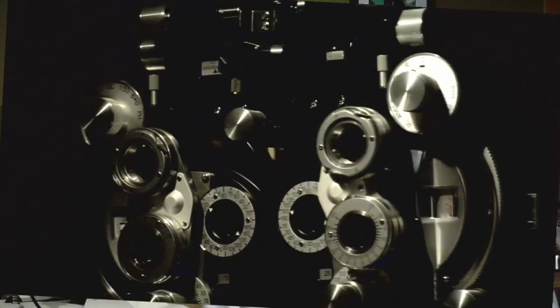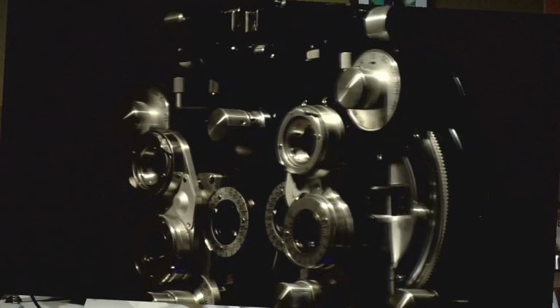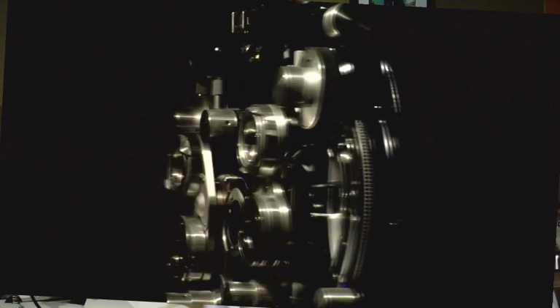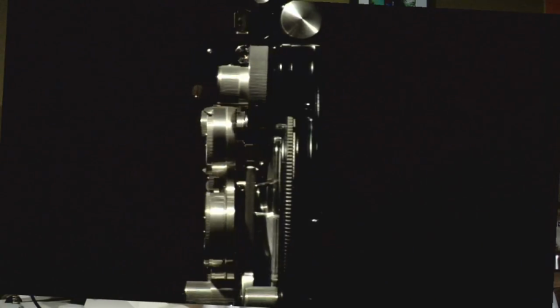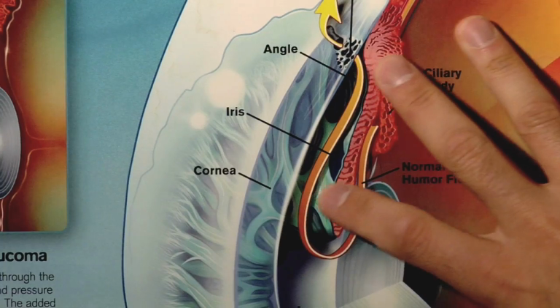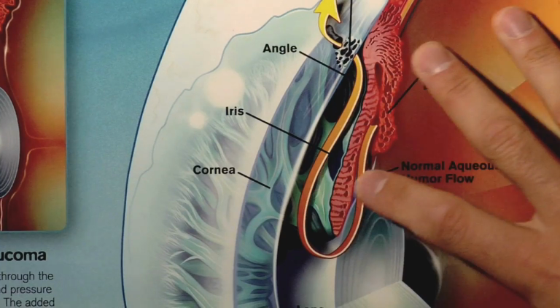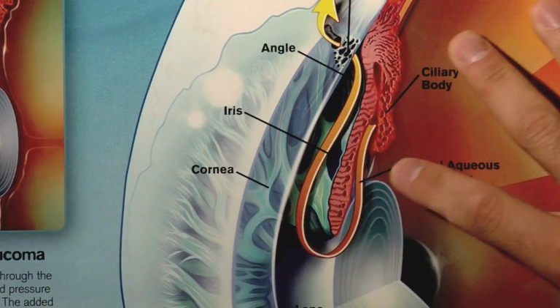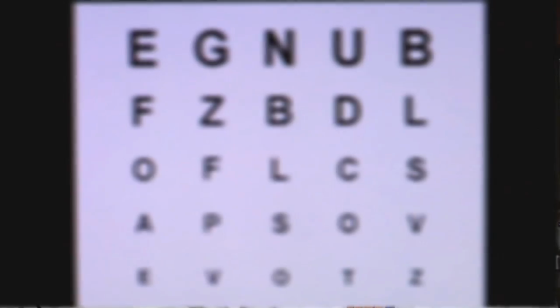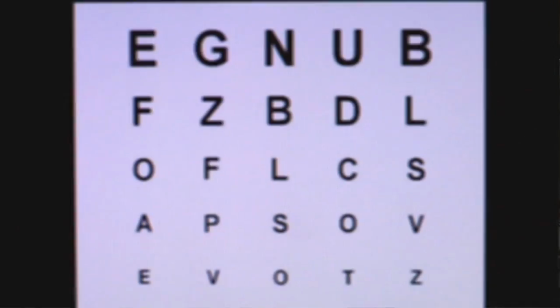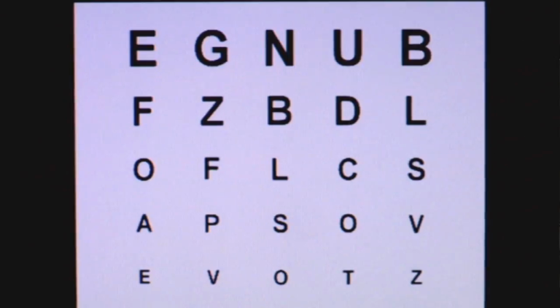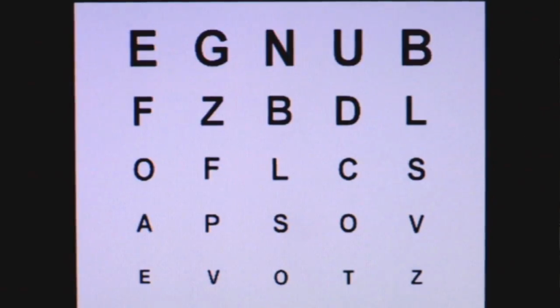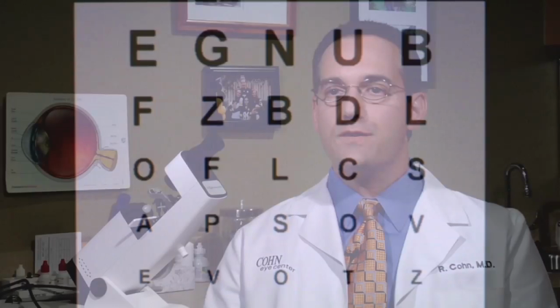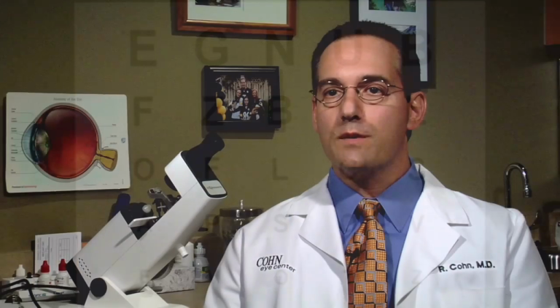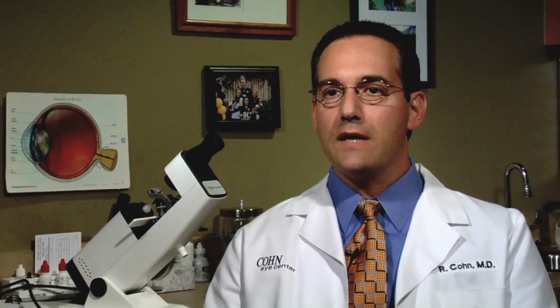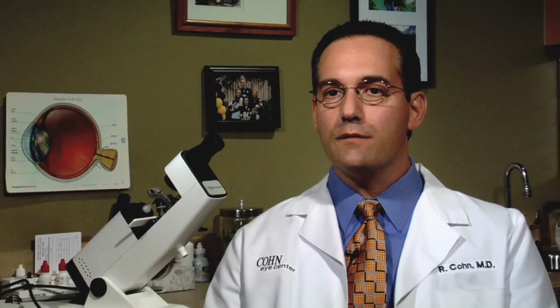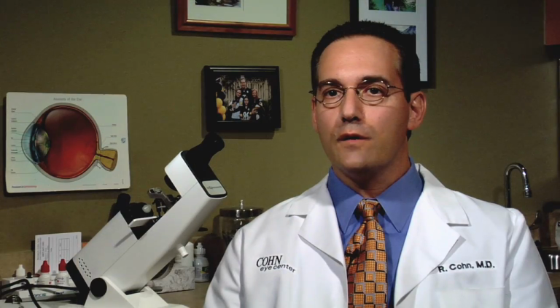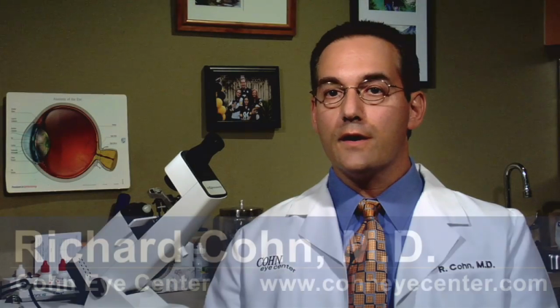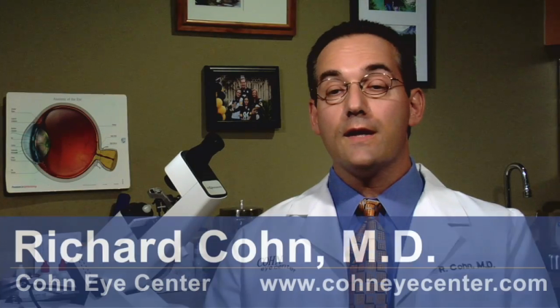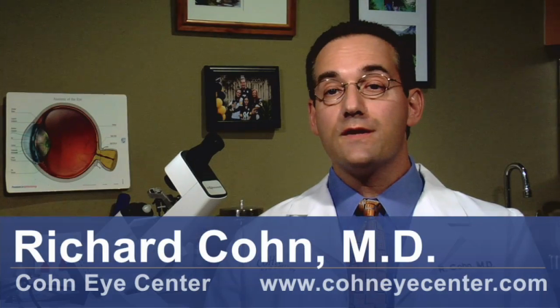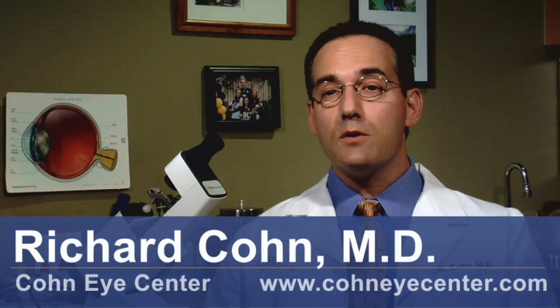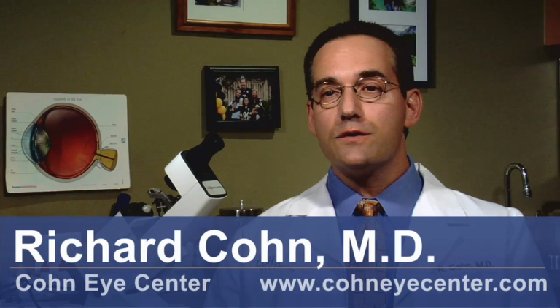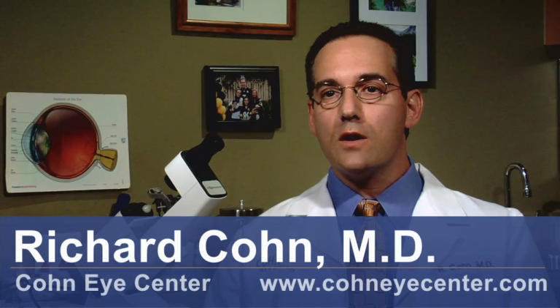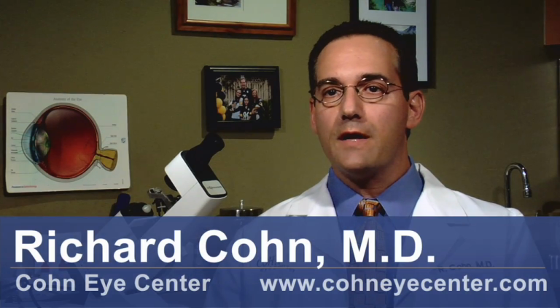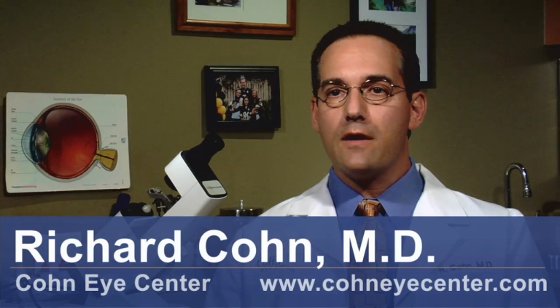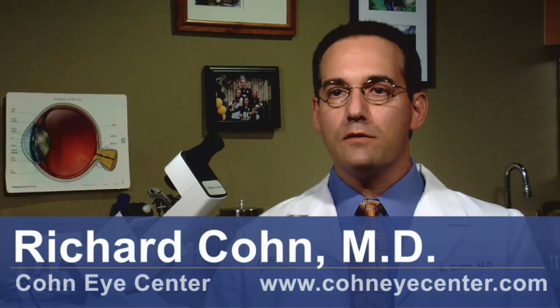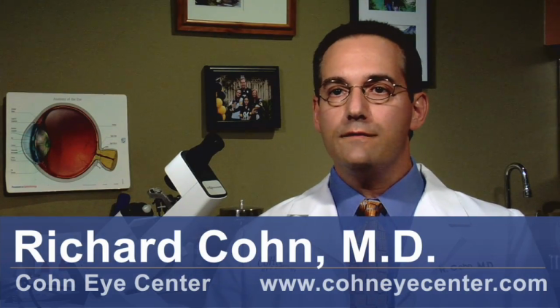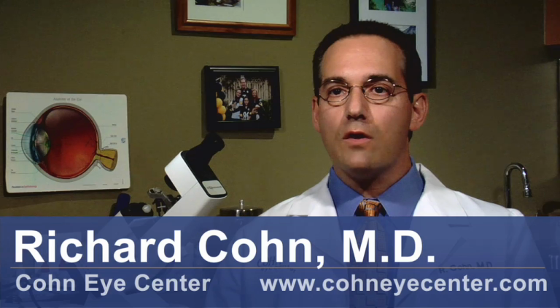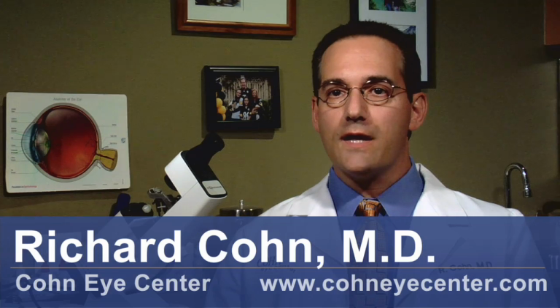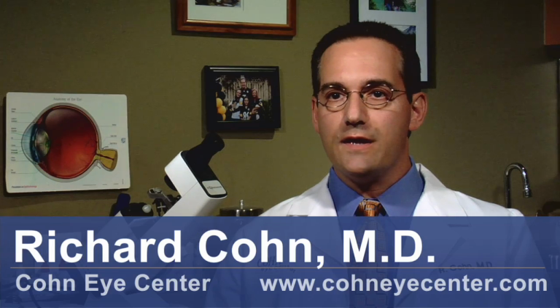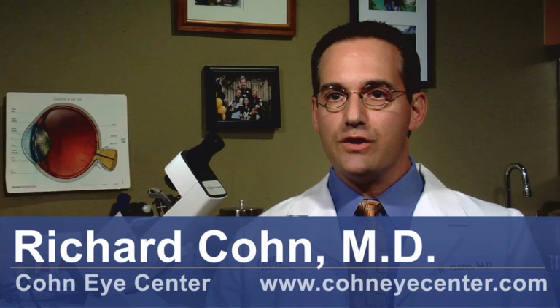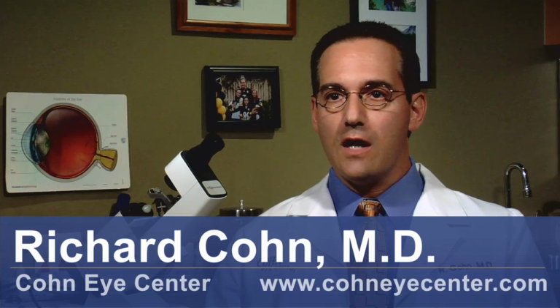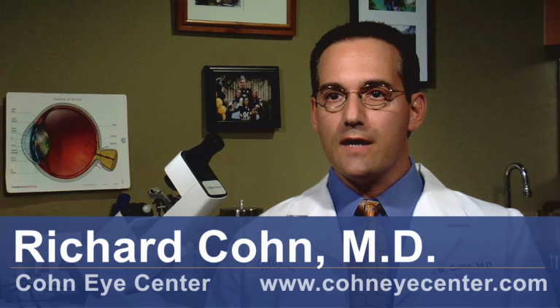Hi, I'm Dr. Richard Cohn from the Cohn Eye Center in Maitland, Florida, and today we're going to talk about how to relieve dry and itchy eyes.